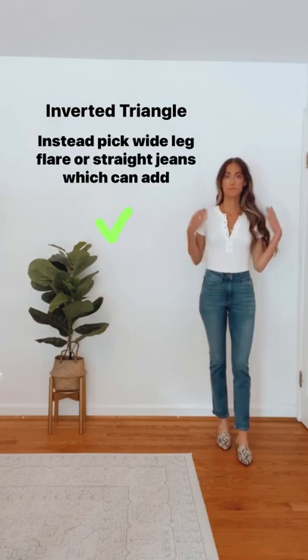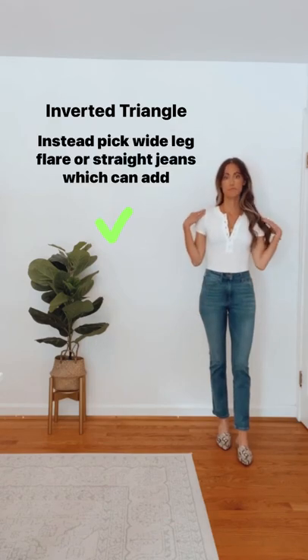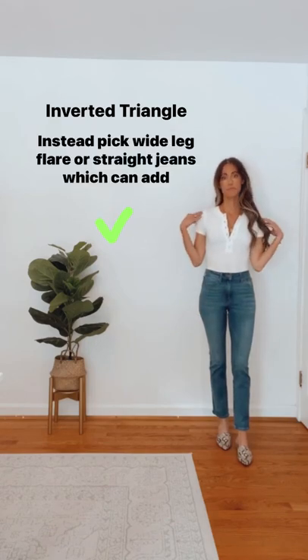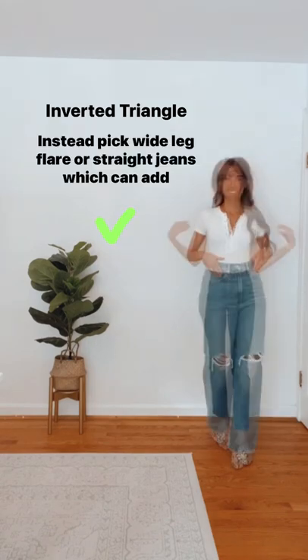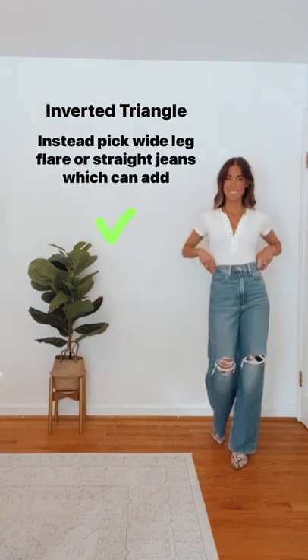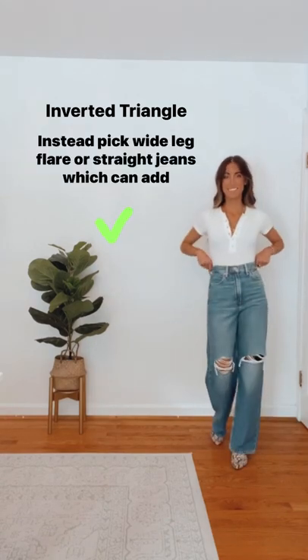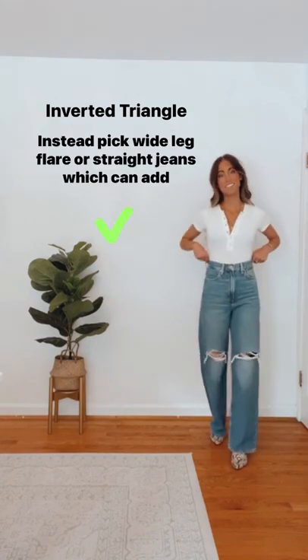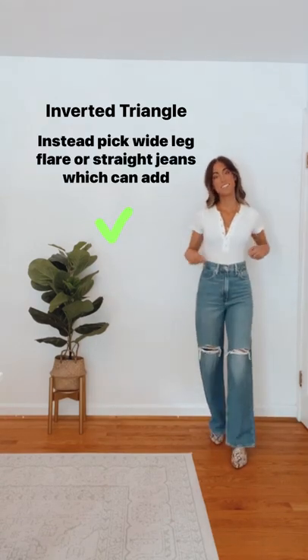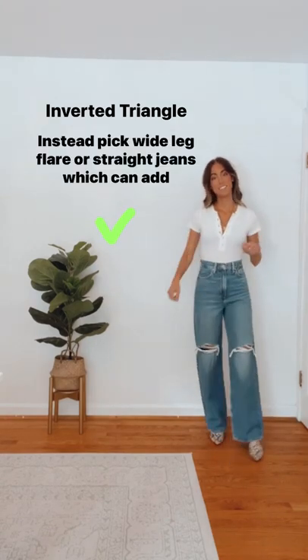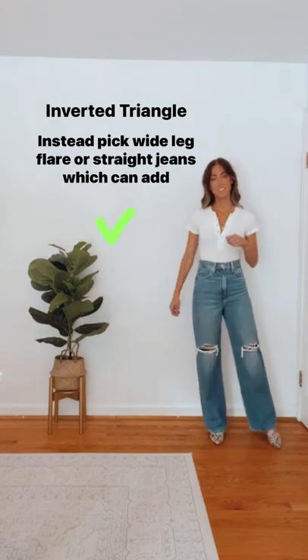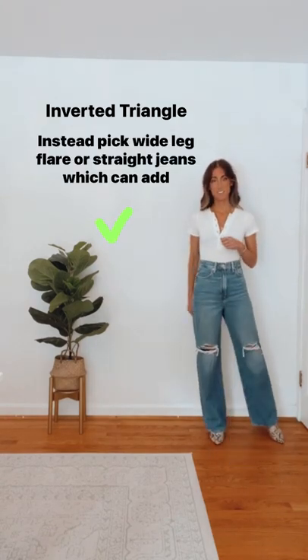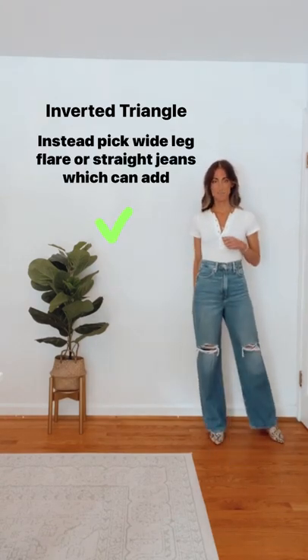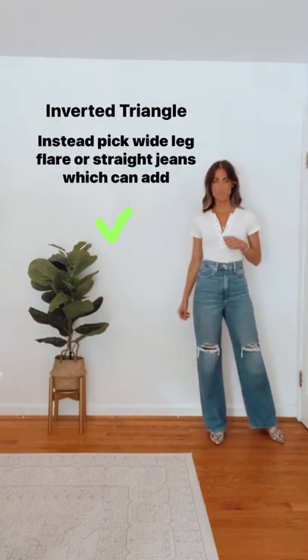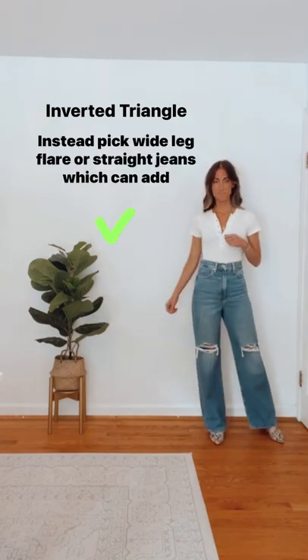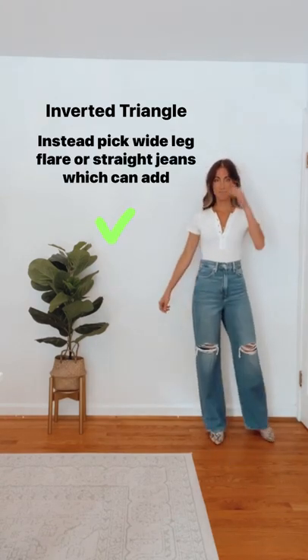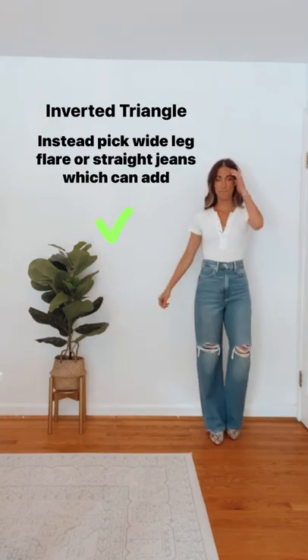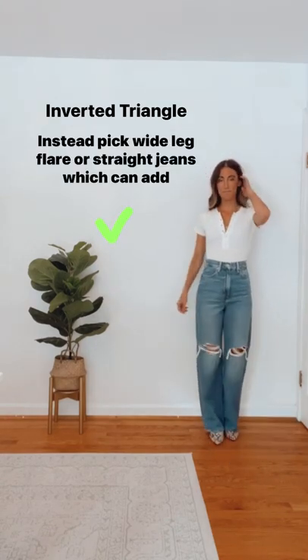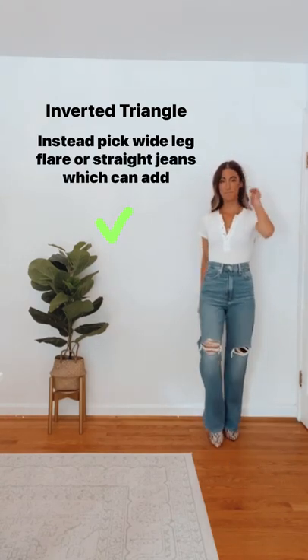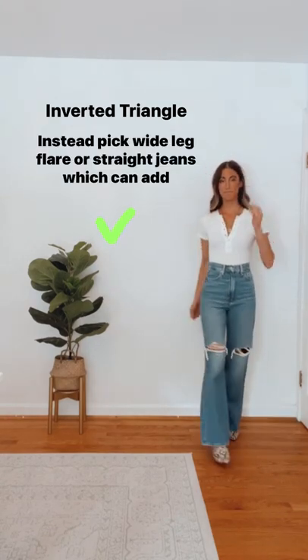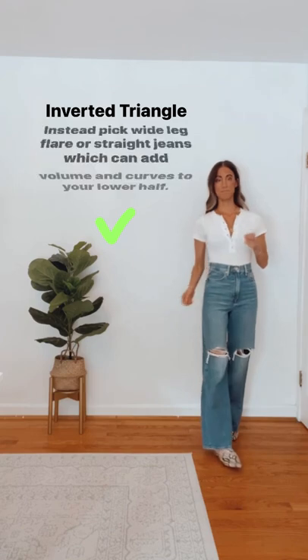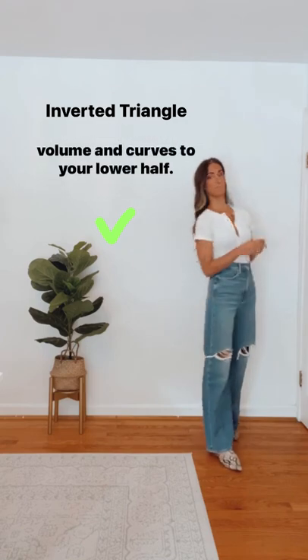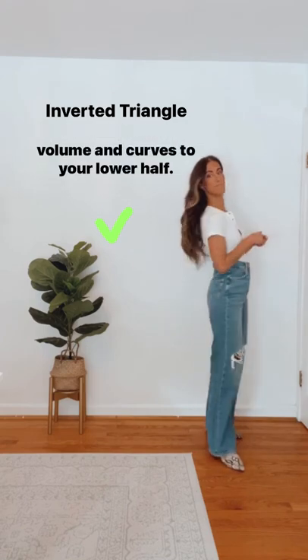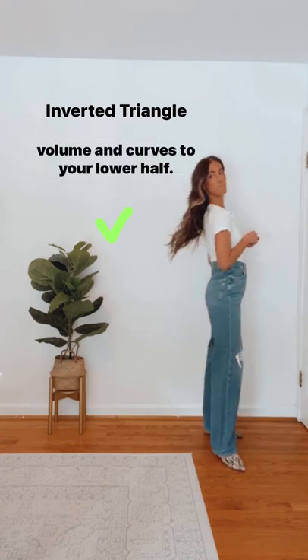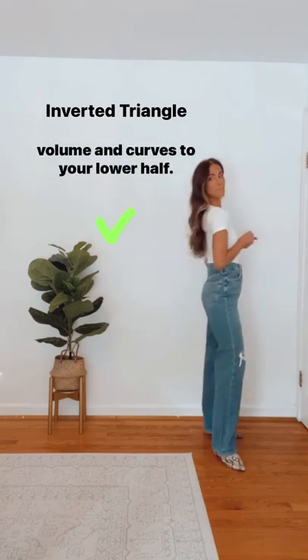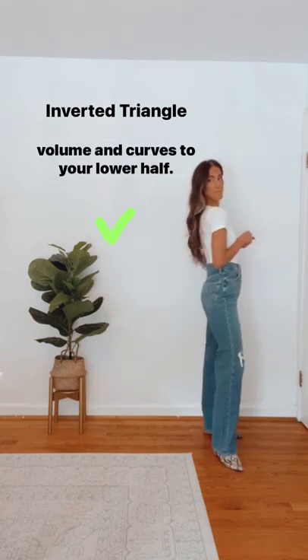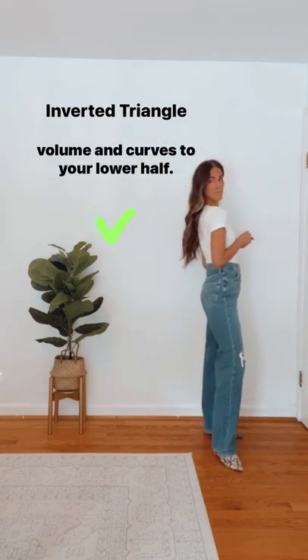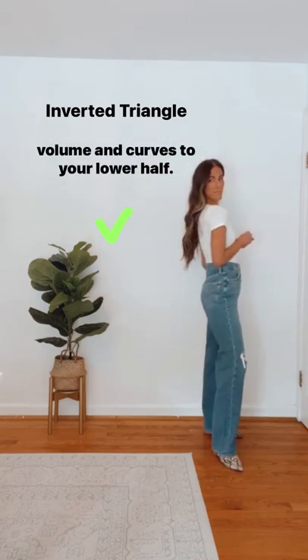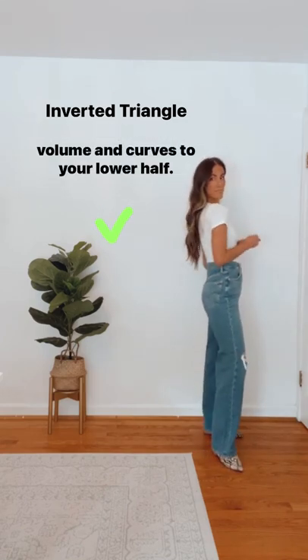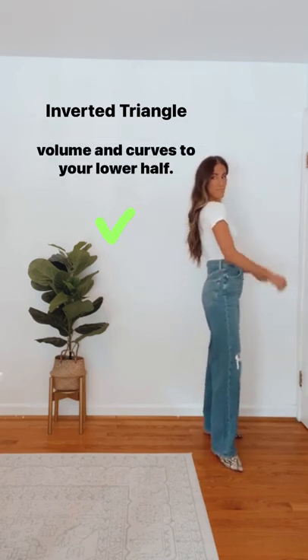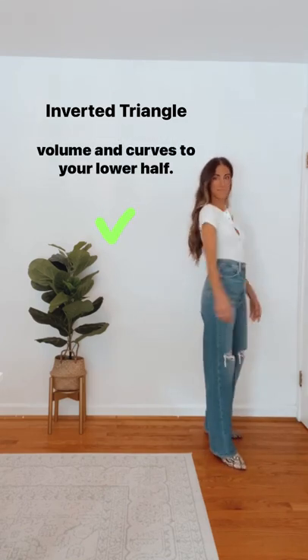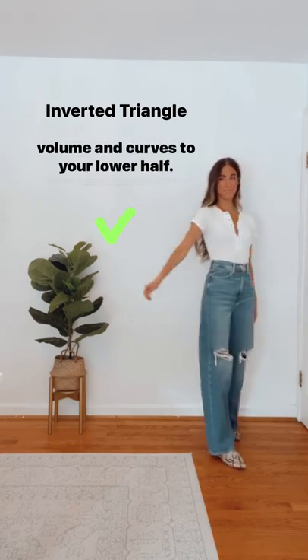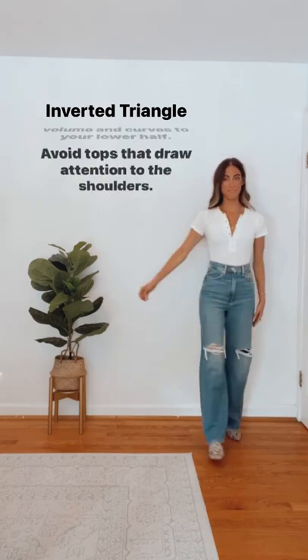Instead, pick wide leg, flare, or straight jeans, which can add volume and curves to your lower half.